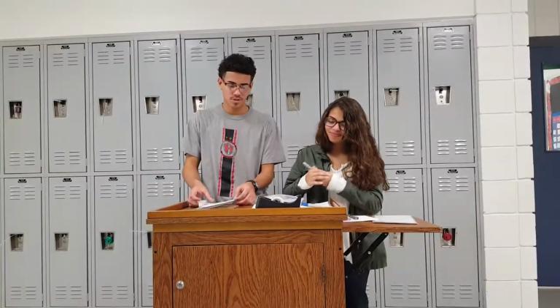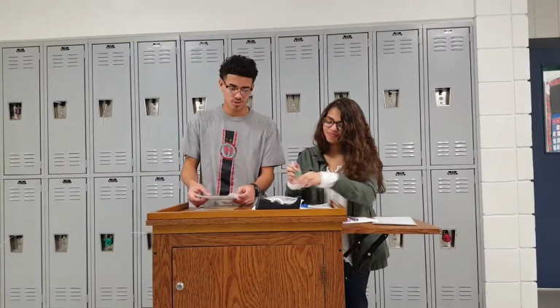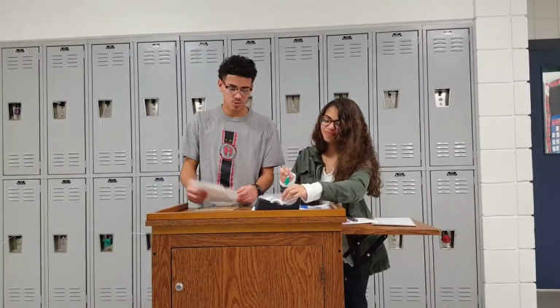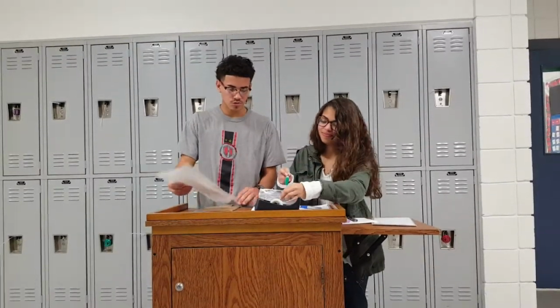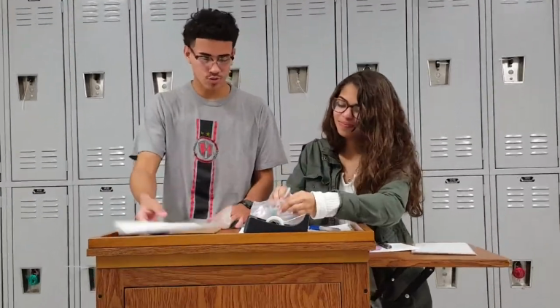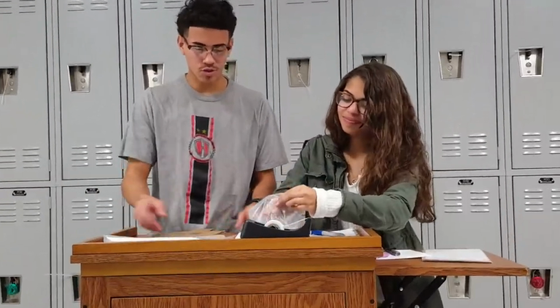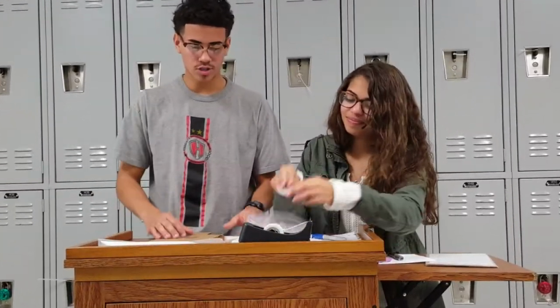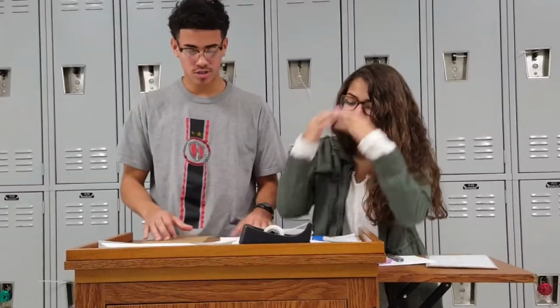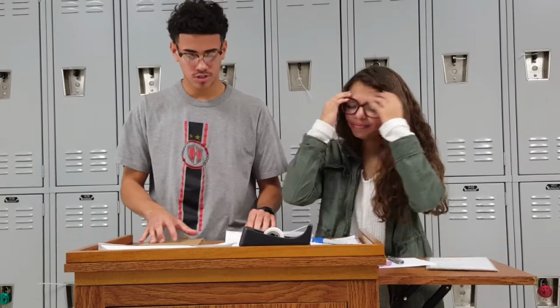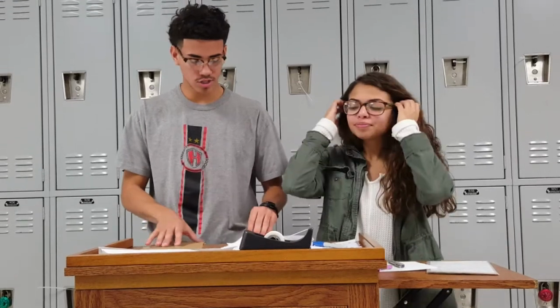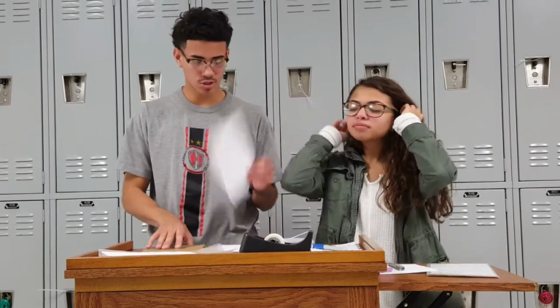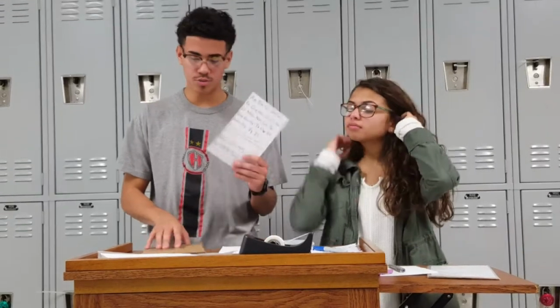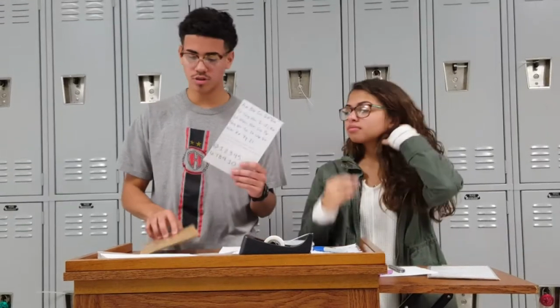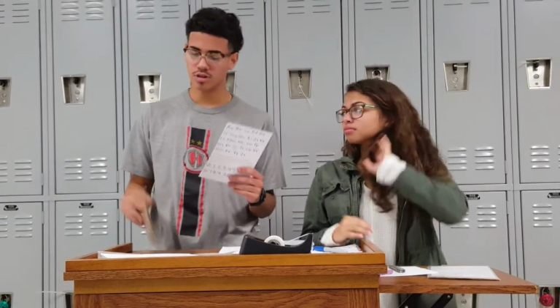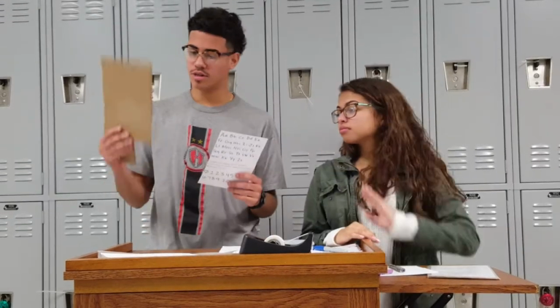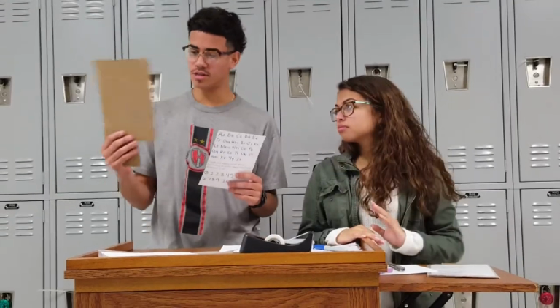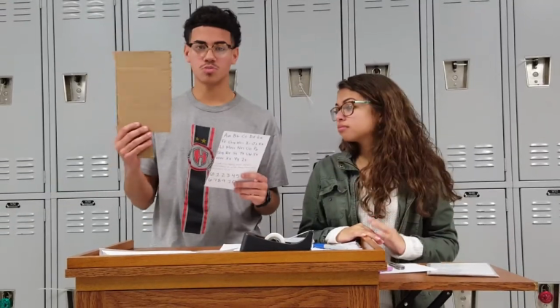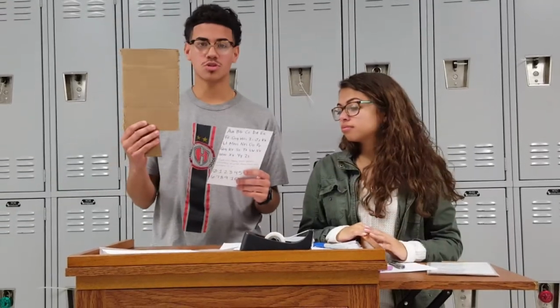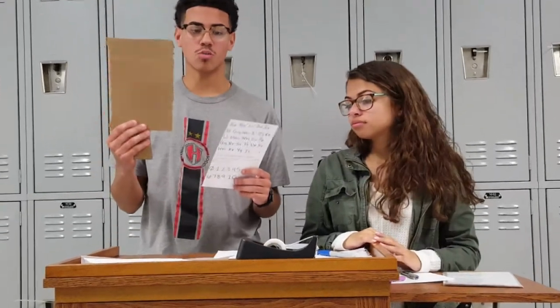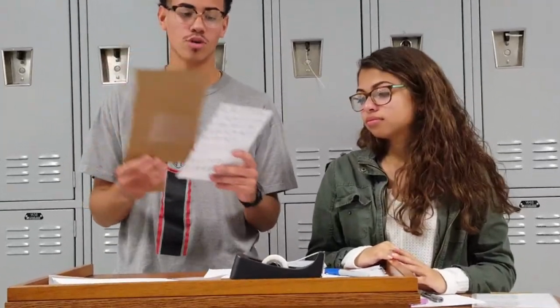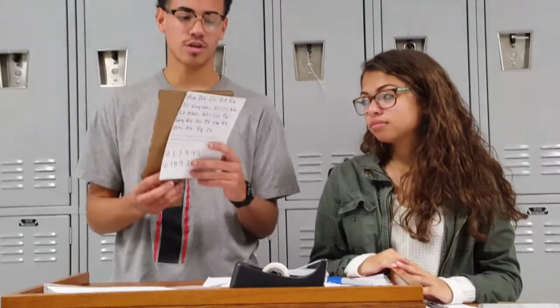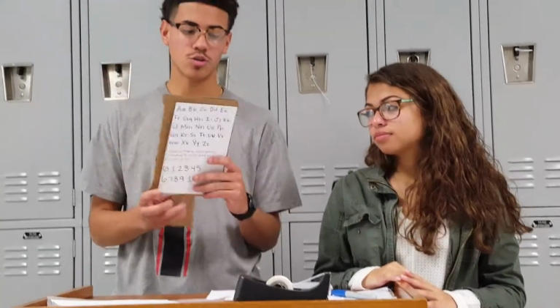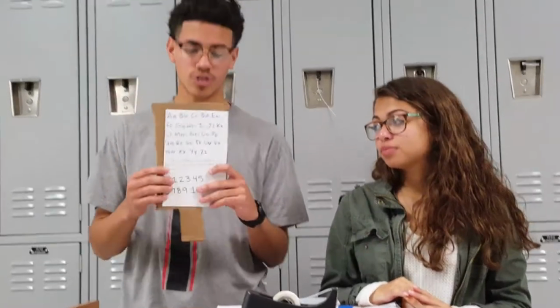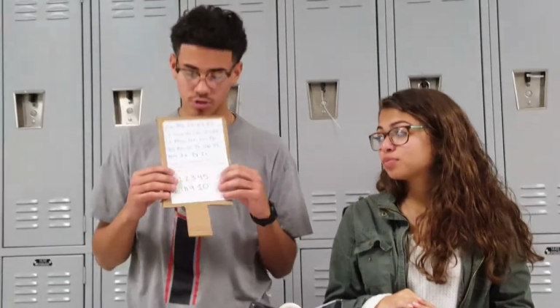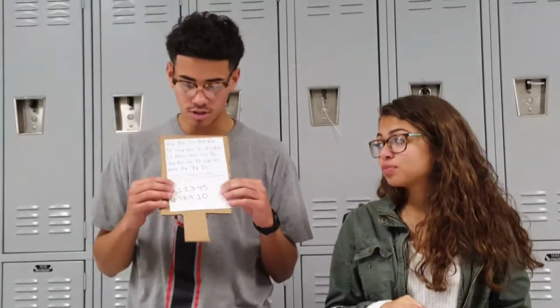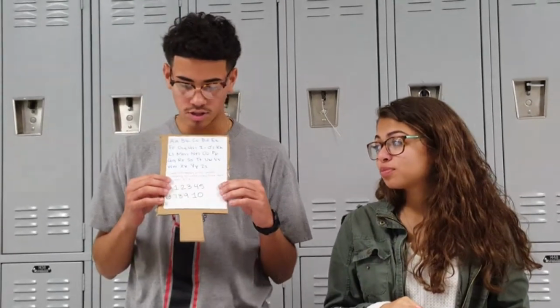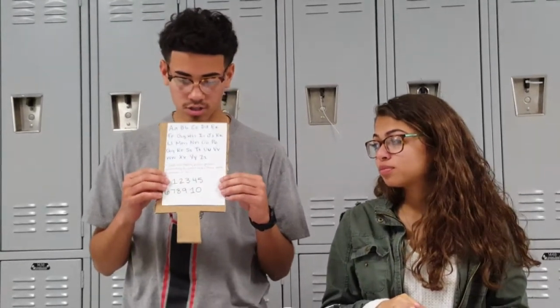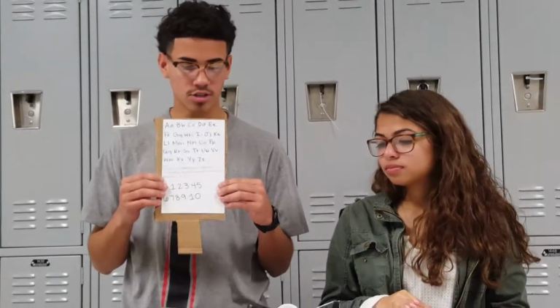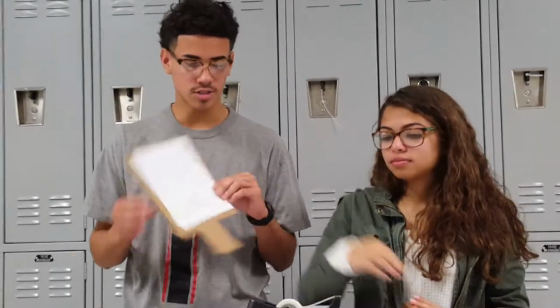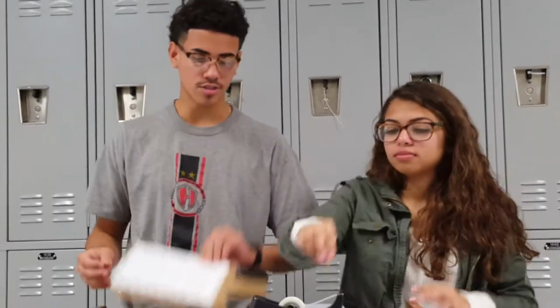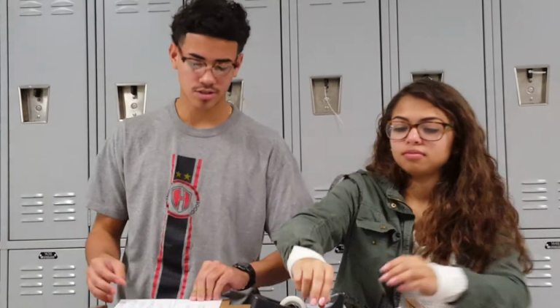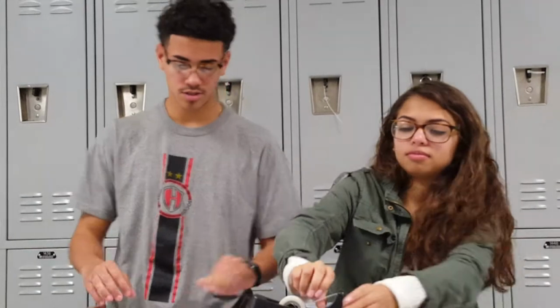Once you finish with all that, you'll take this paper and this piece of cardboard and tape it on like this.